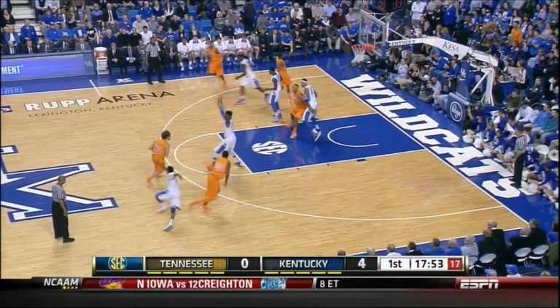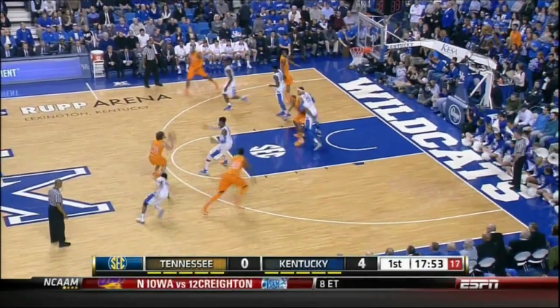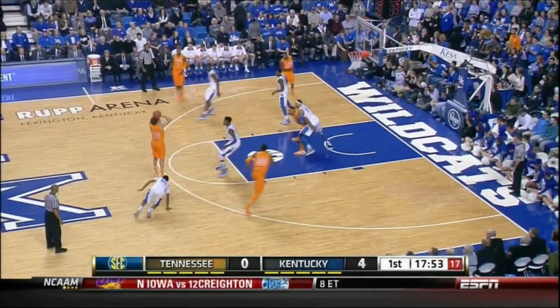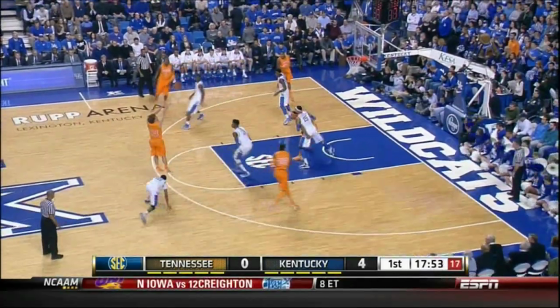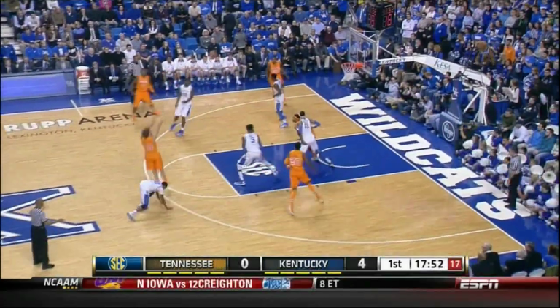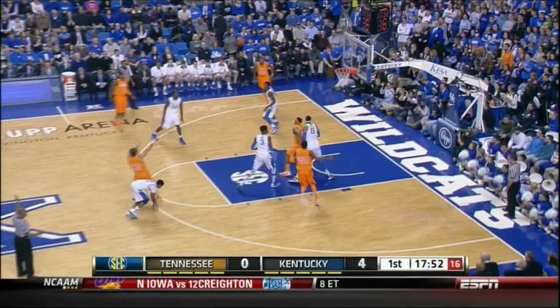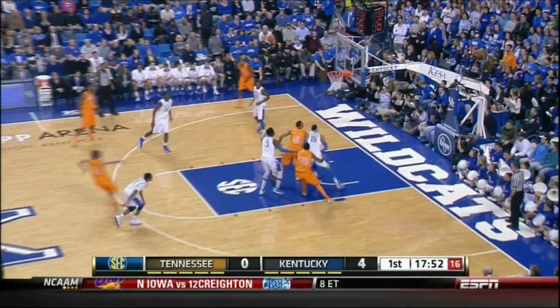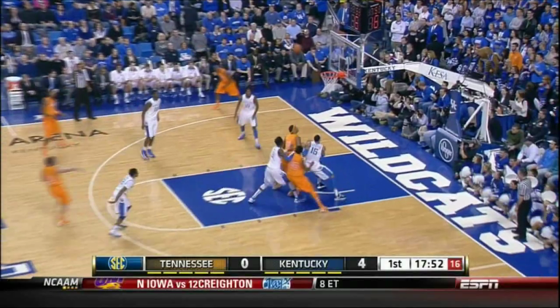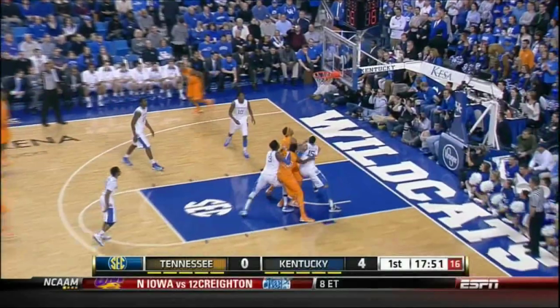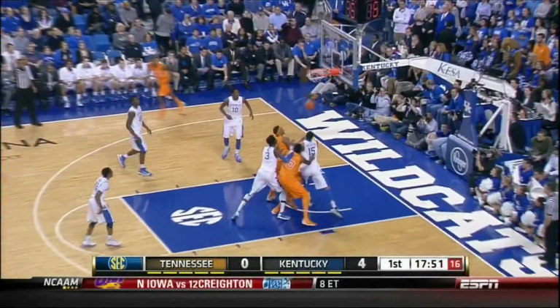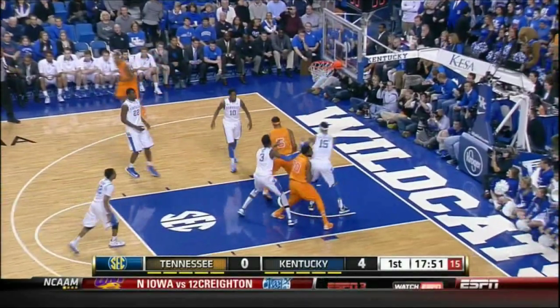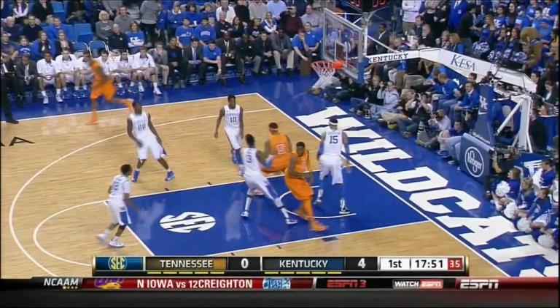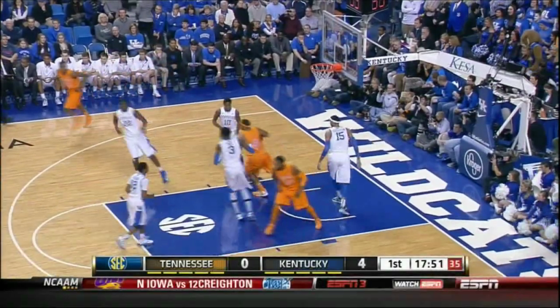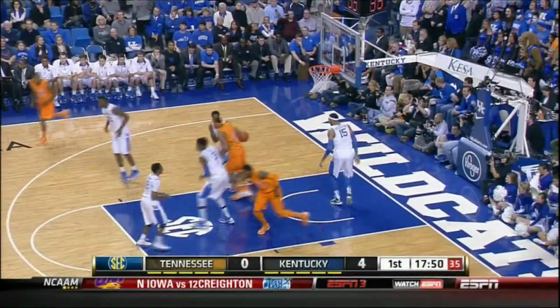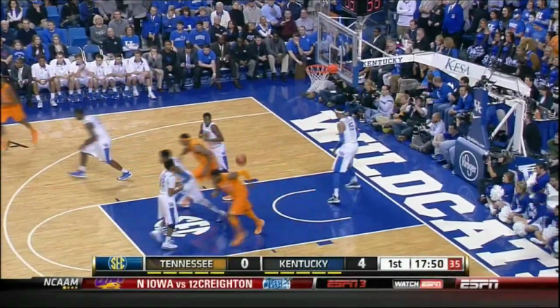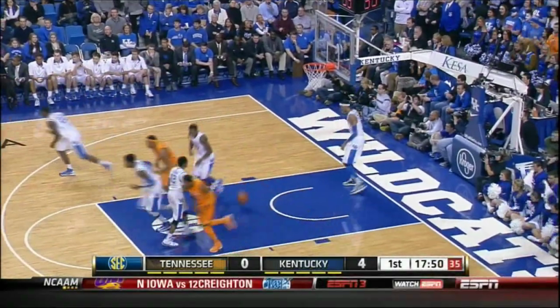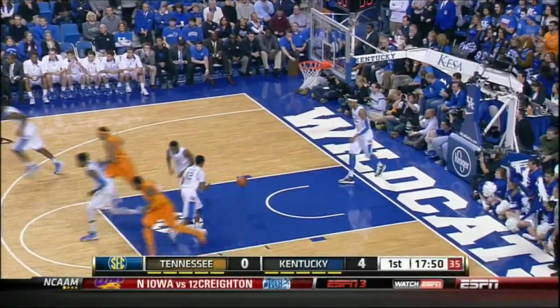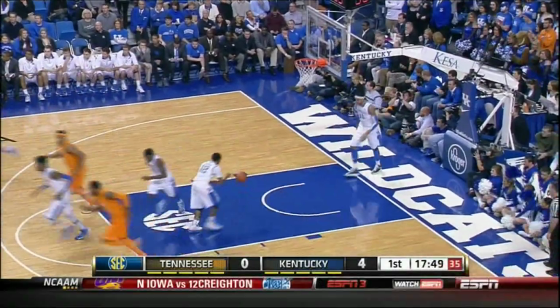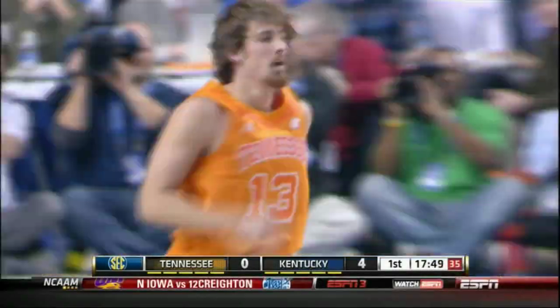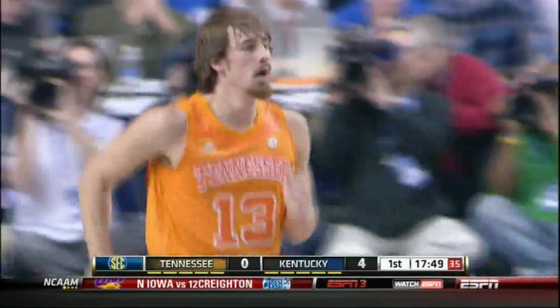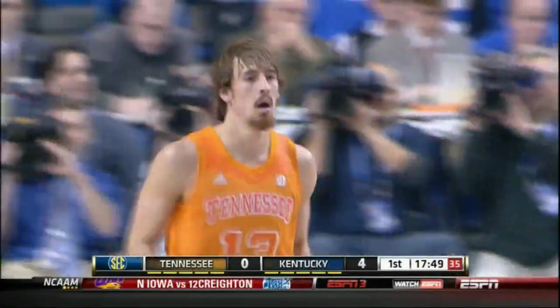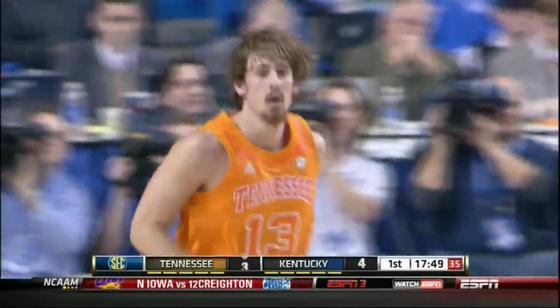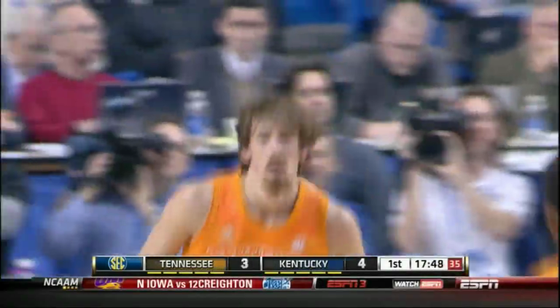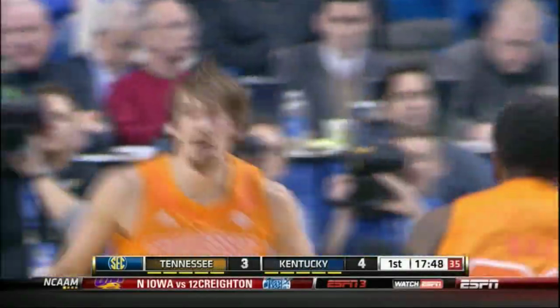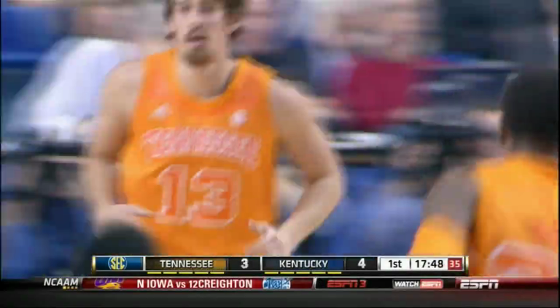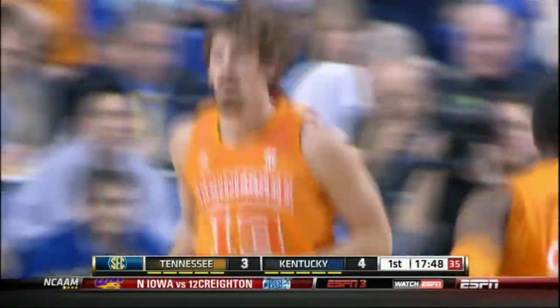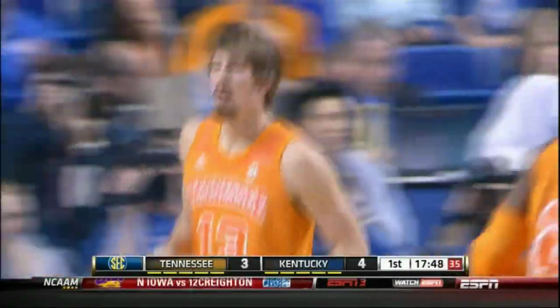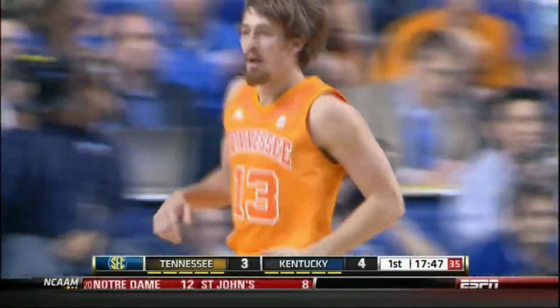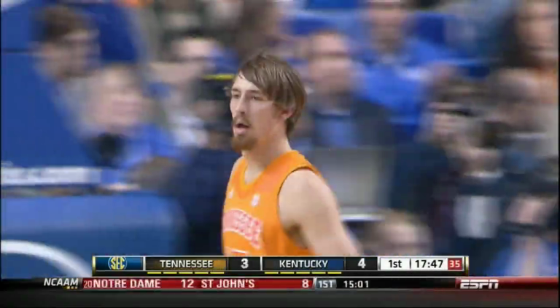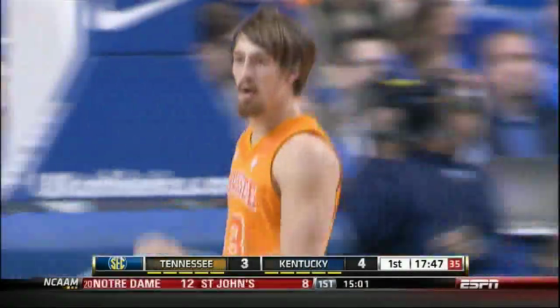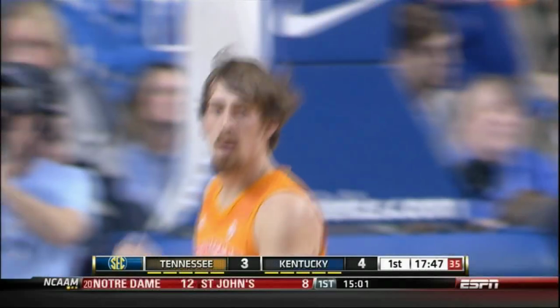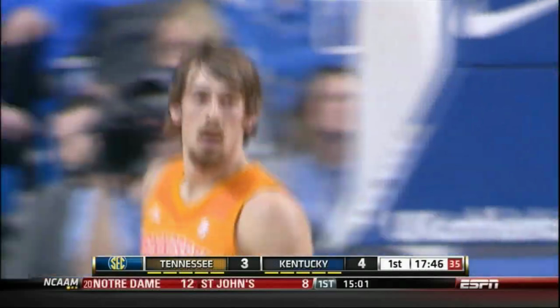Top of the key, McBee pulls up, fires long range, and it hits. Money. Skyler McBee from the top of the key. Well, that's a good sign.